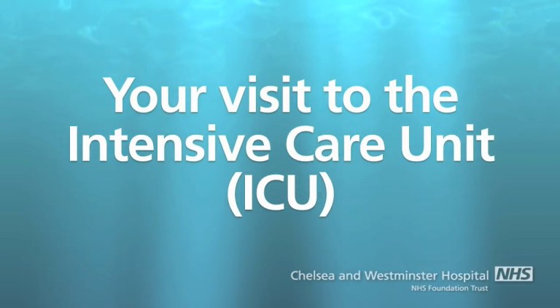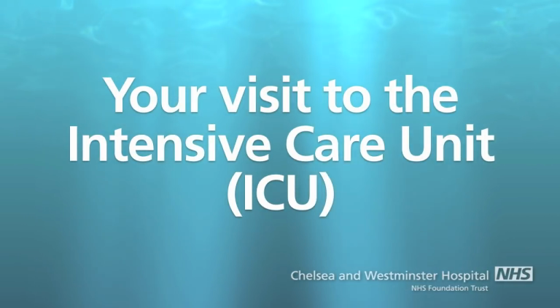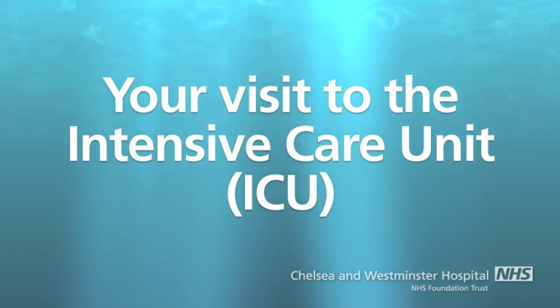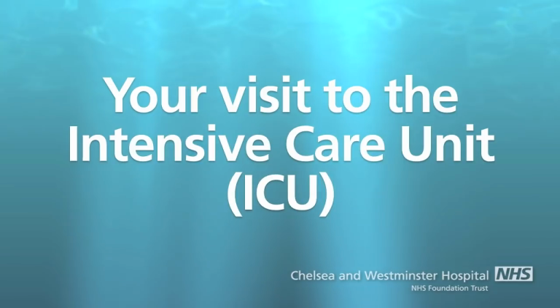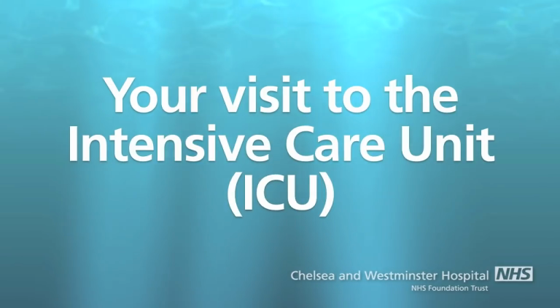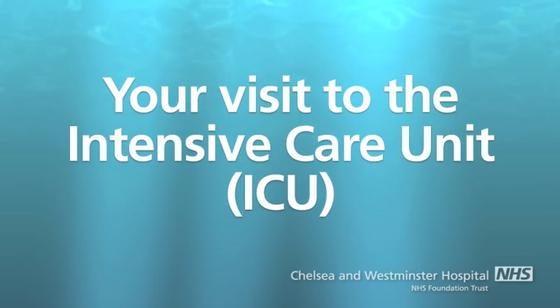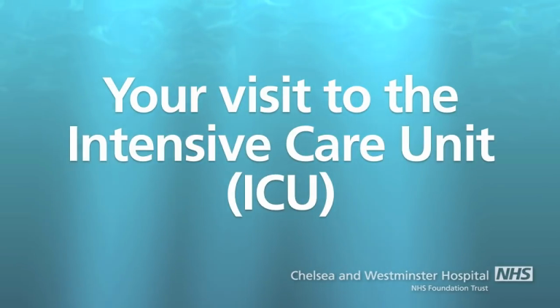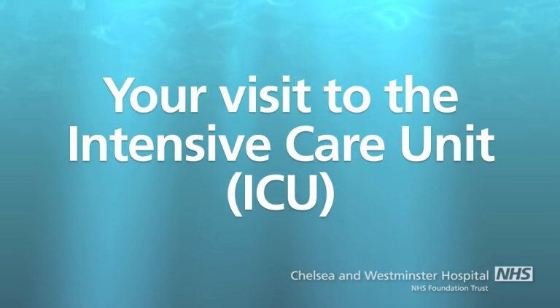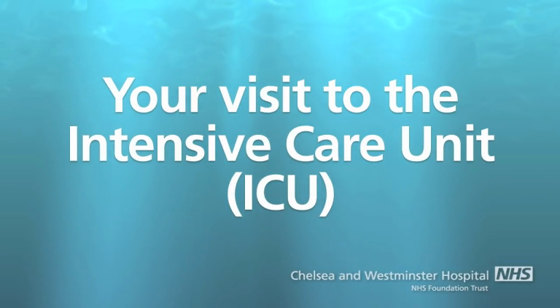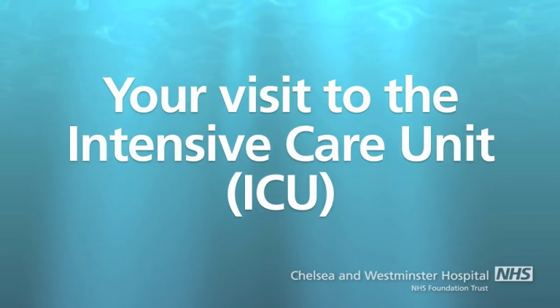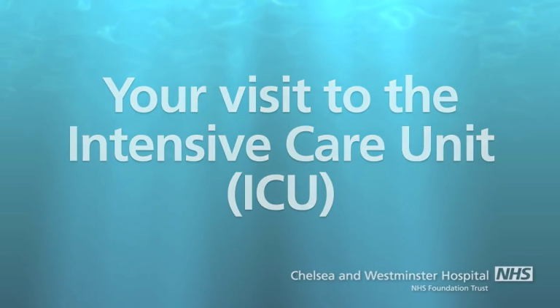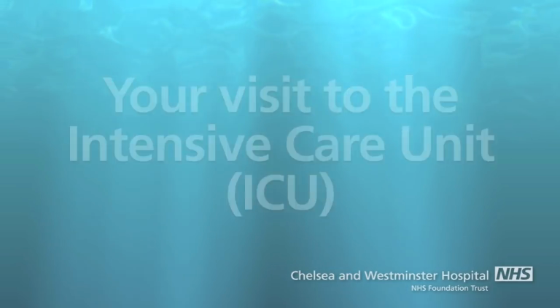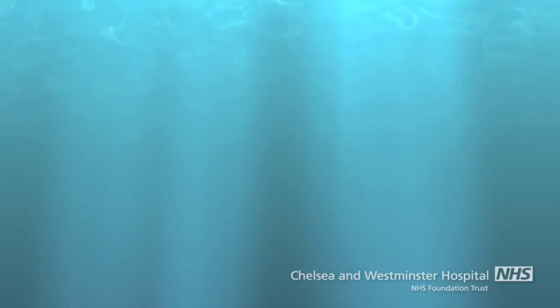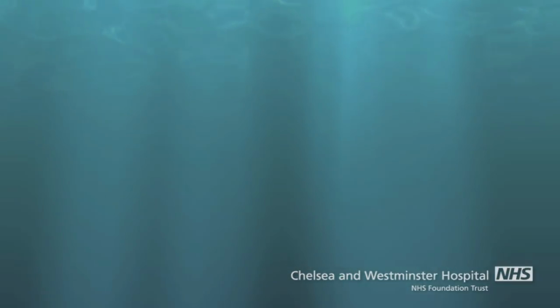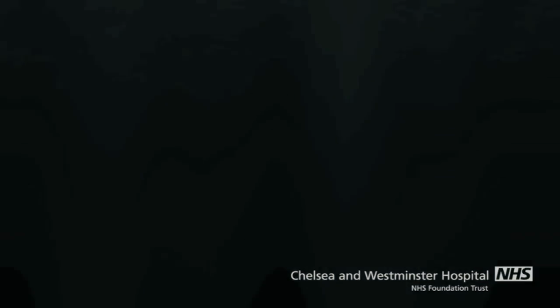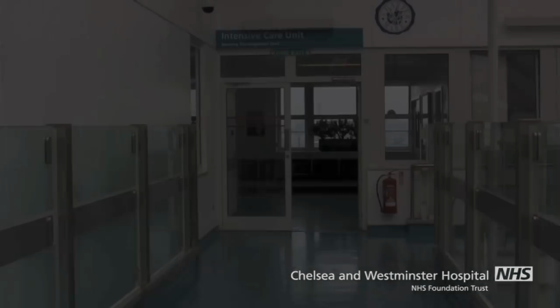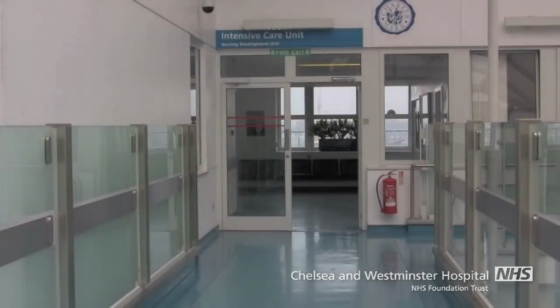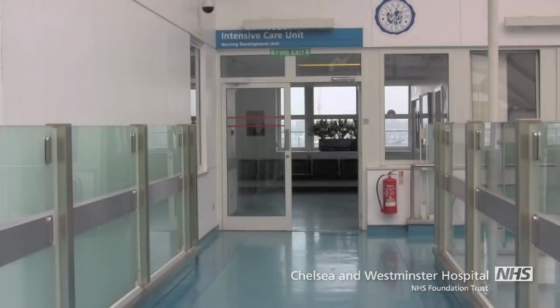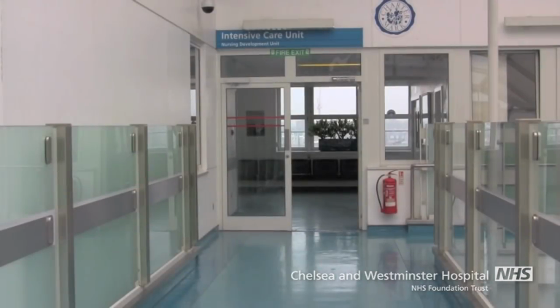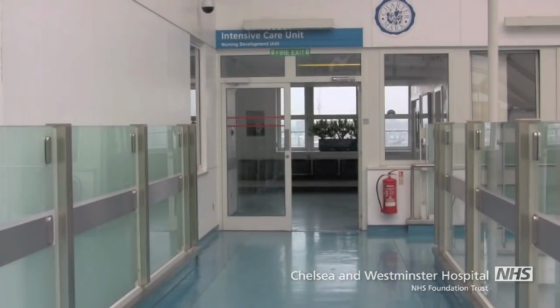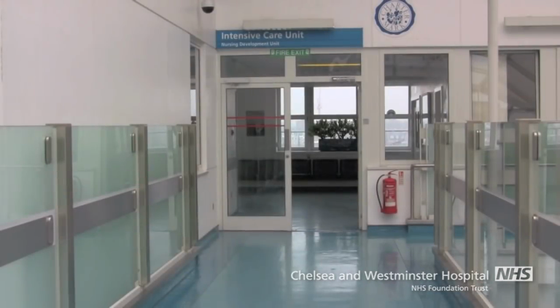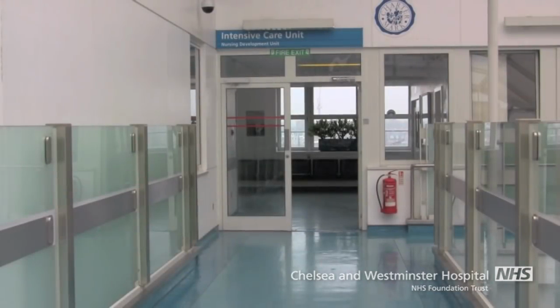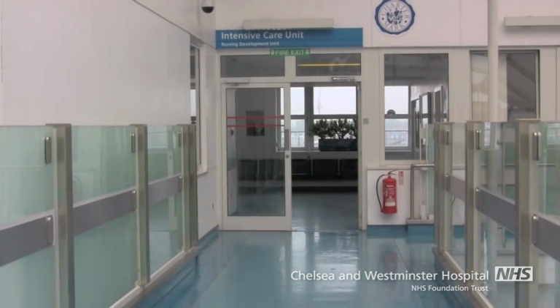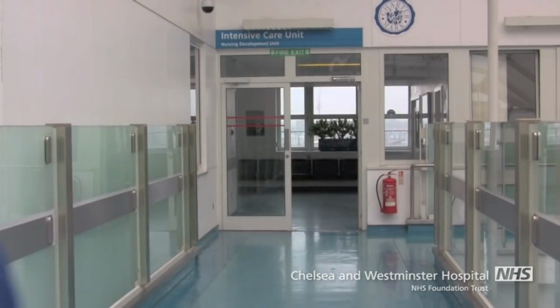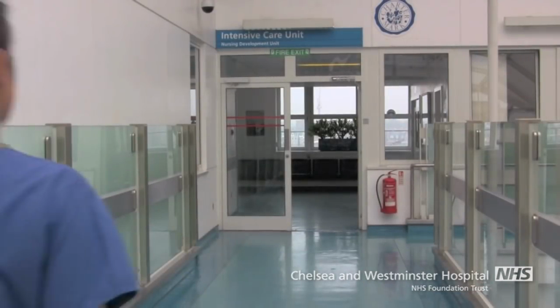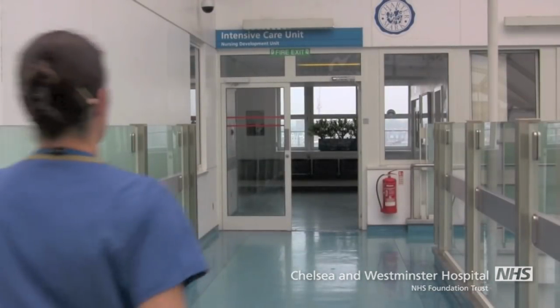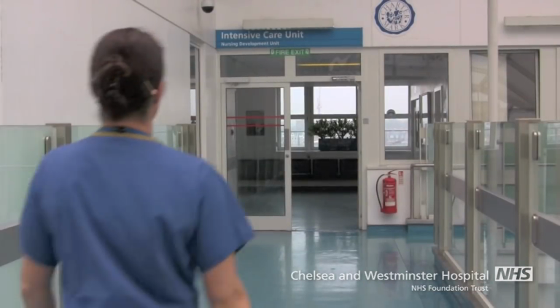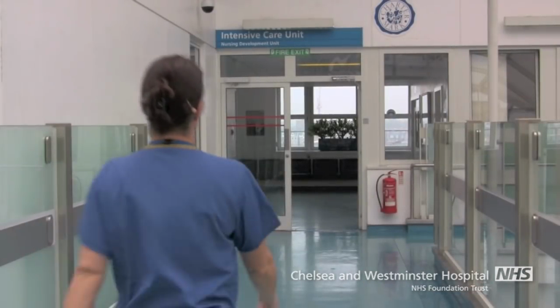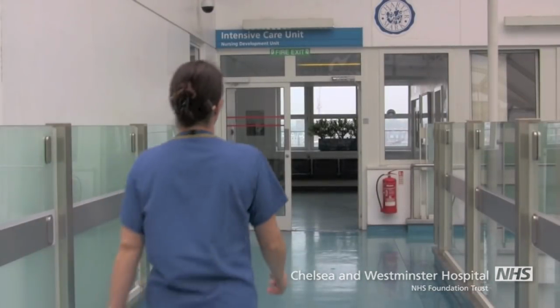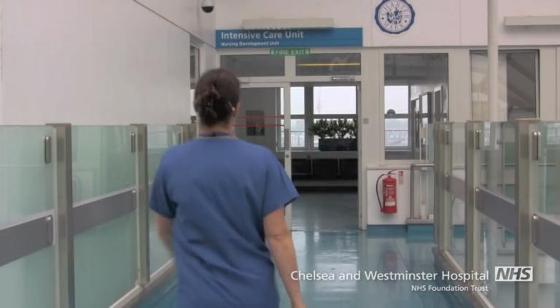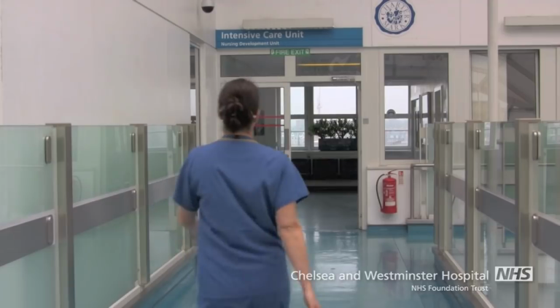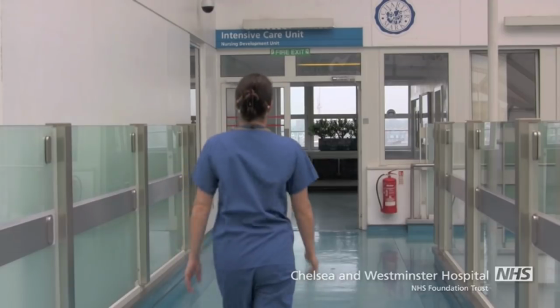Hello, my name is Danielle Pinnock and I'm one of the sisters who works at the Chelsea and Westminster Intensive Care Unit.